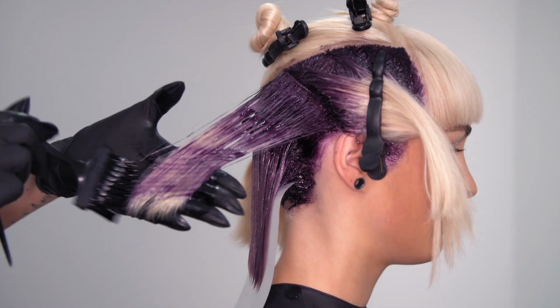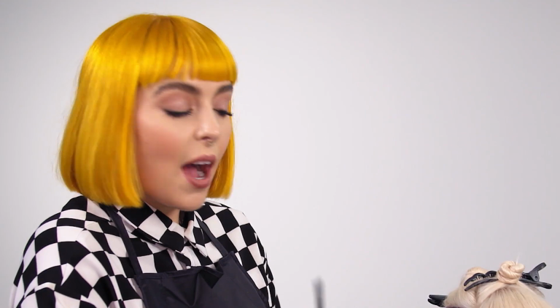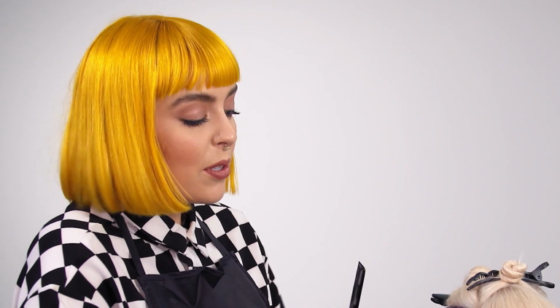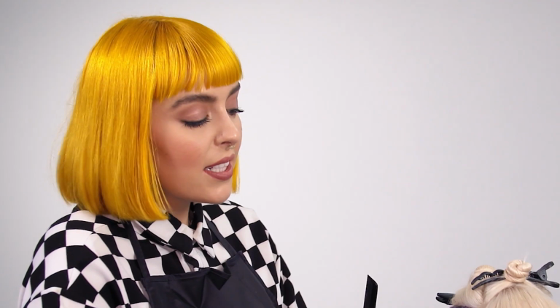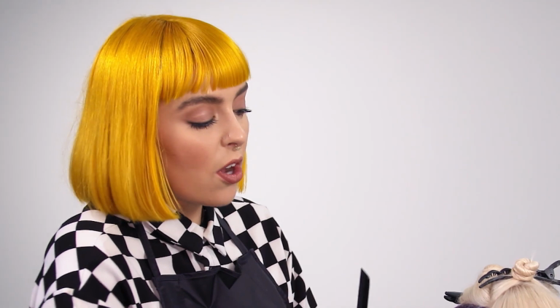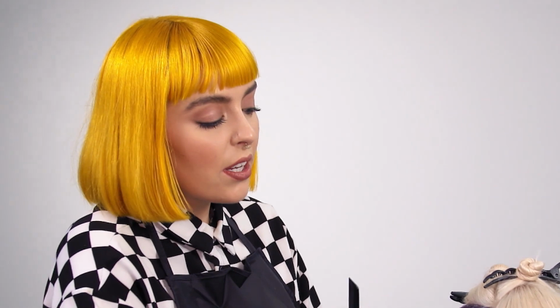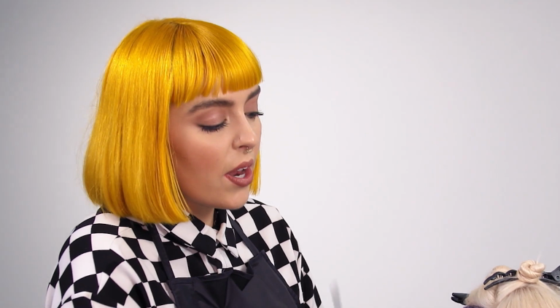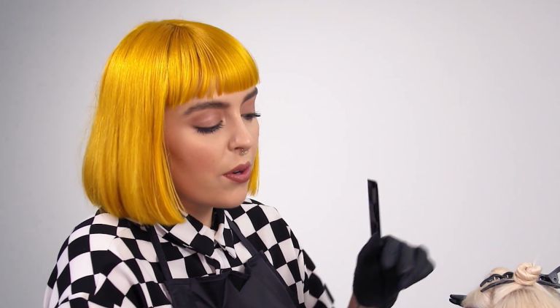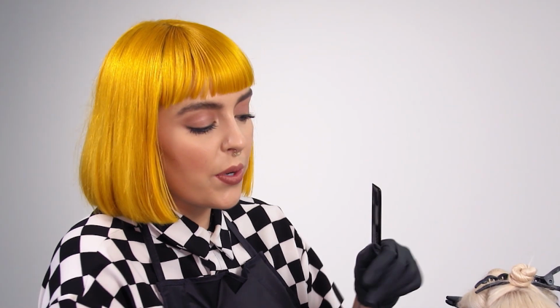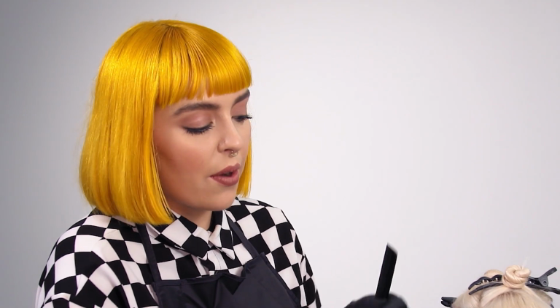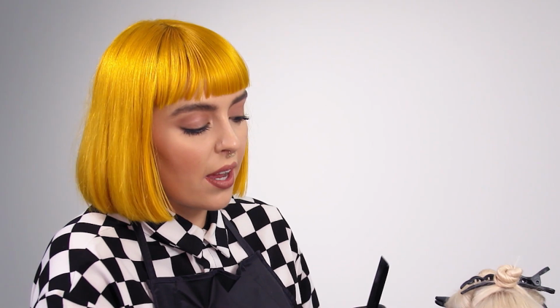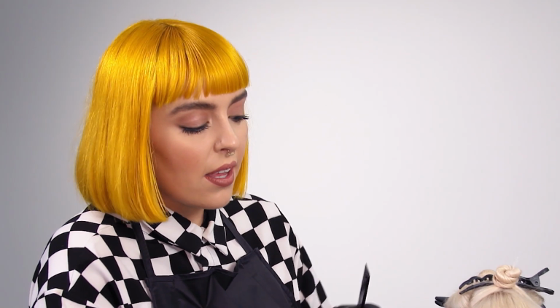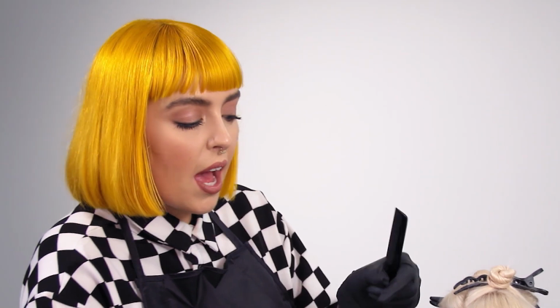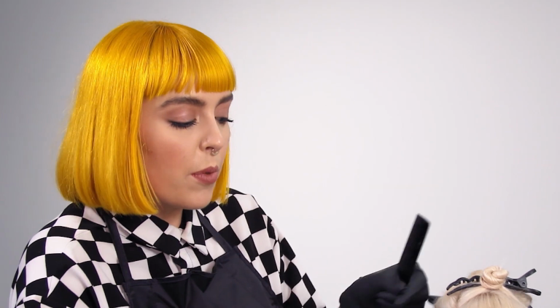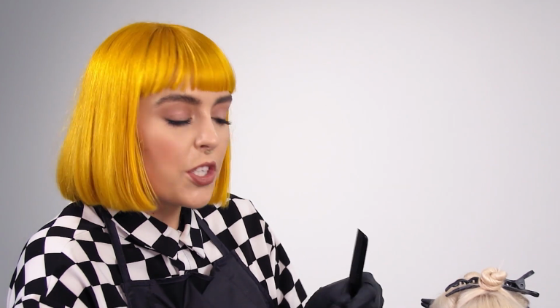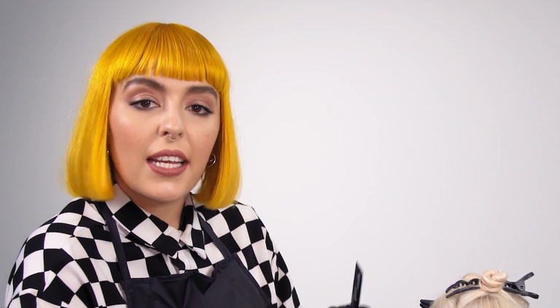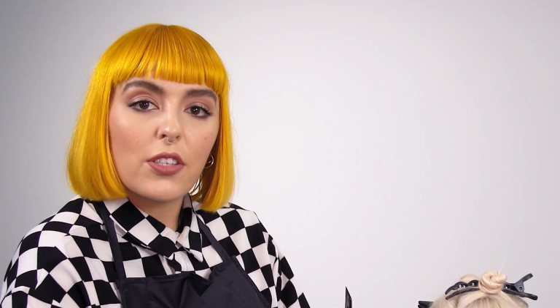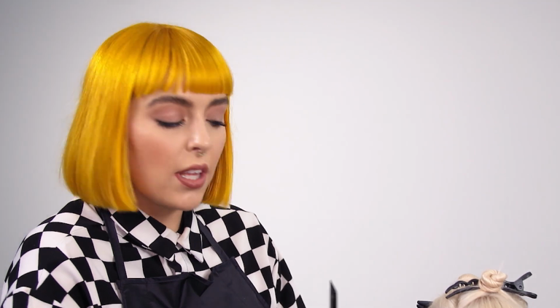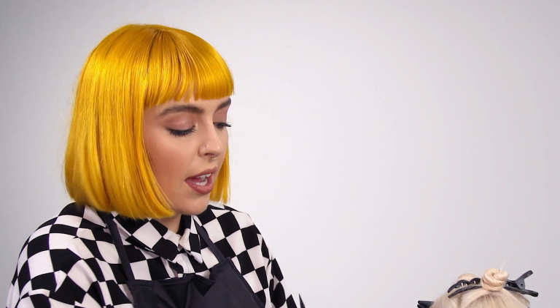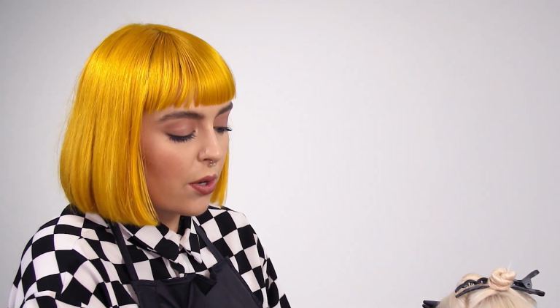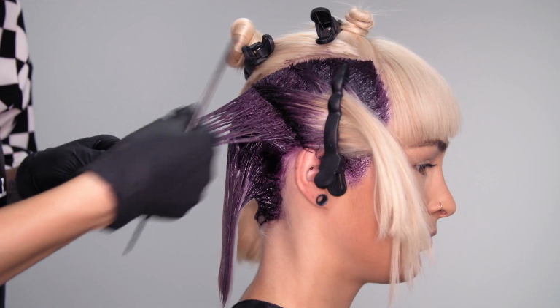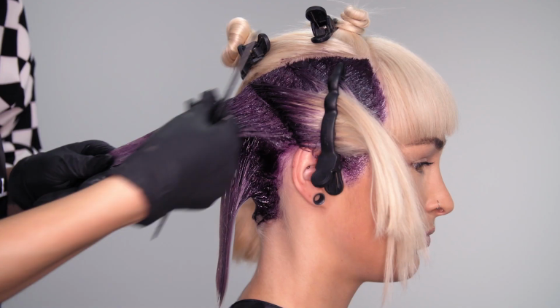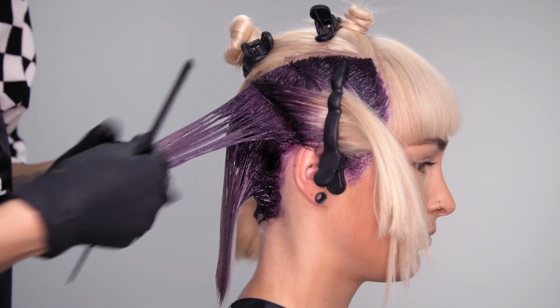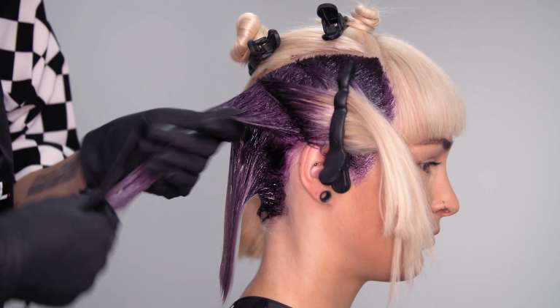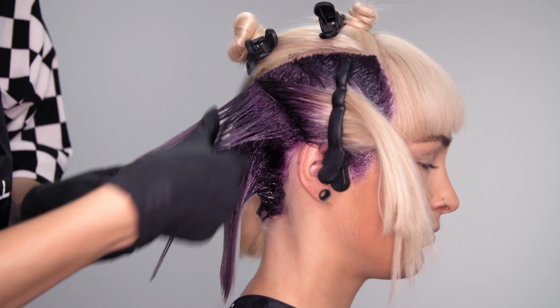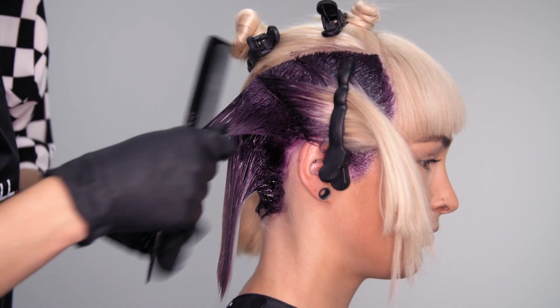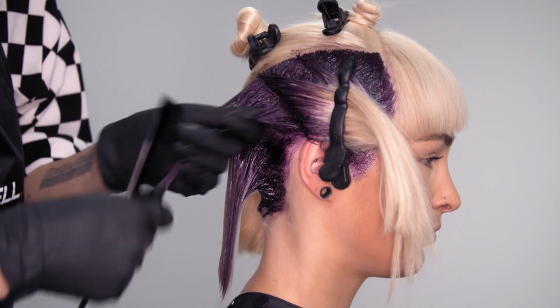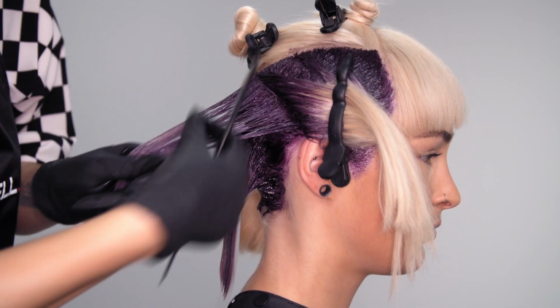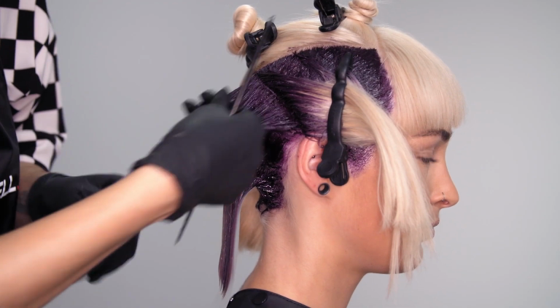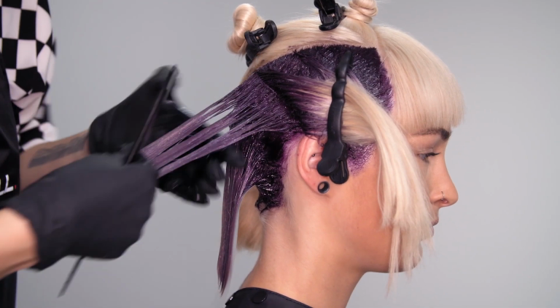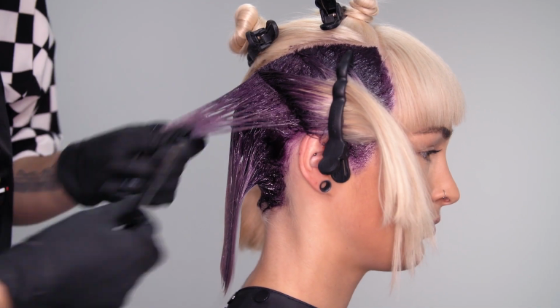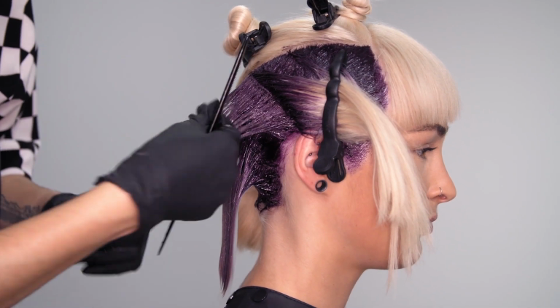I'm using the darker grey on the root area and merging it into the lighter grey towards the ends to get a beautiful end result.